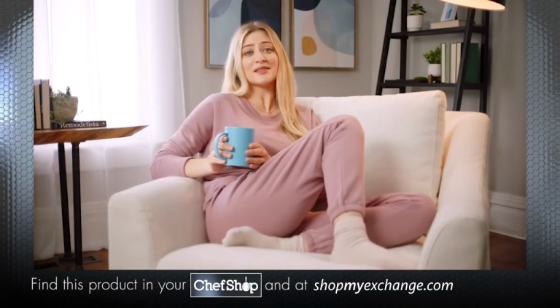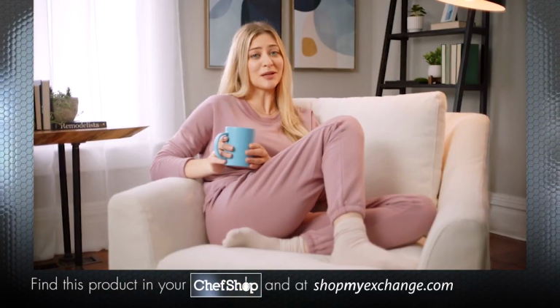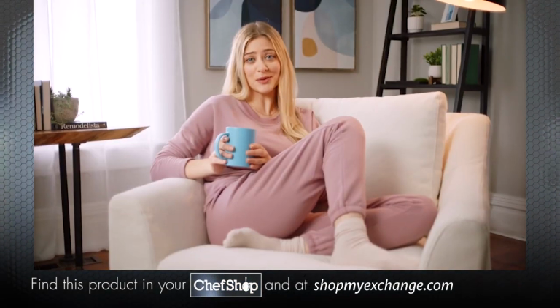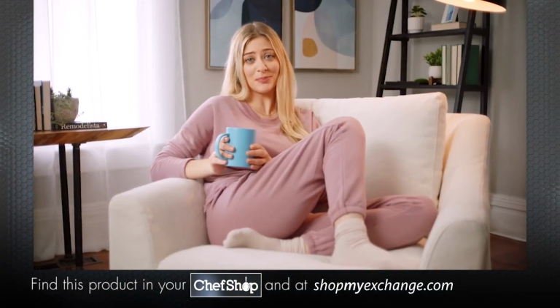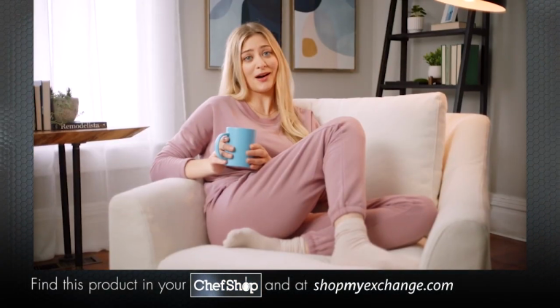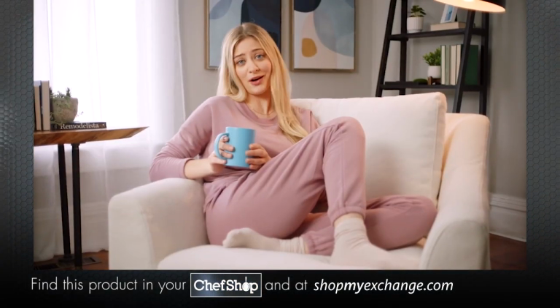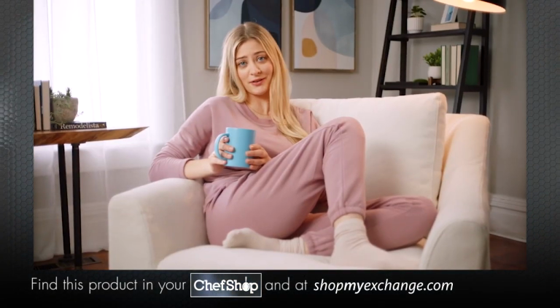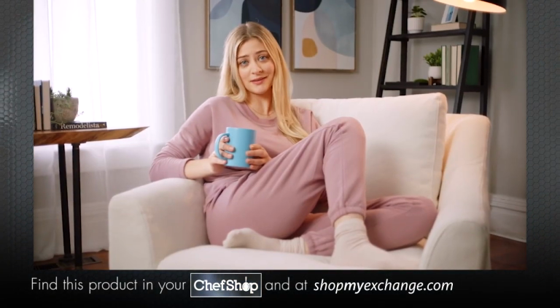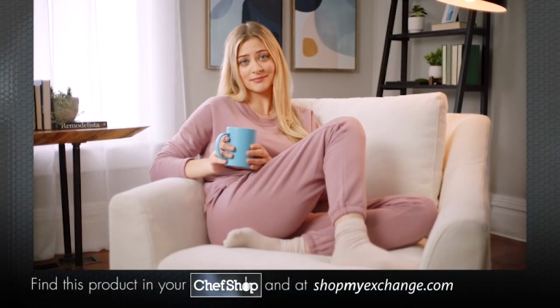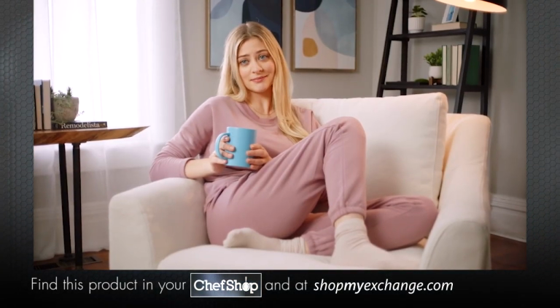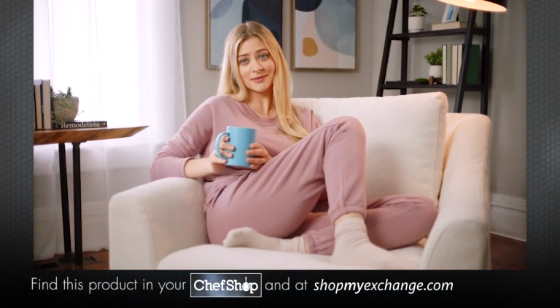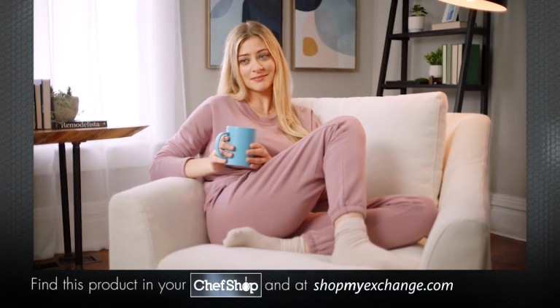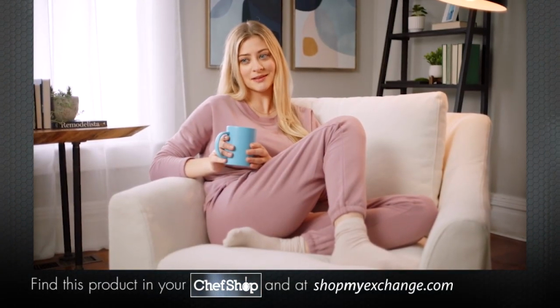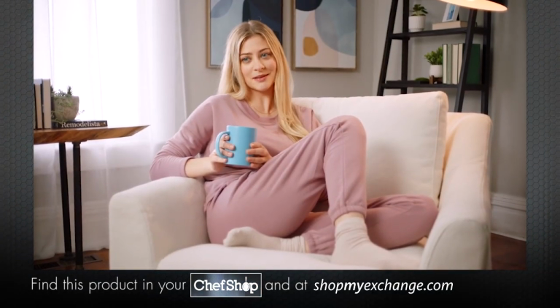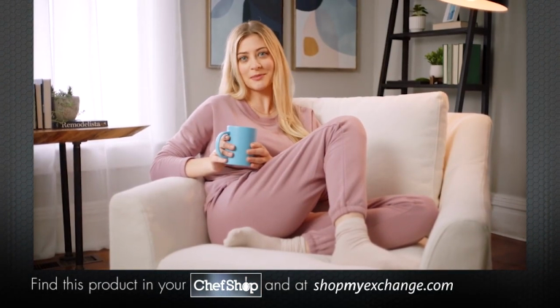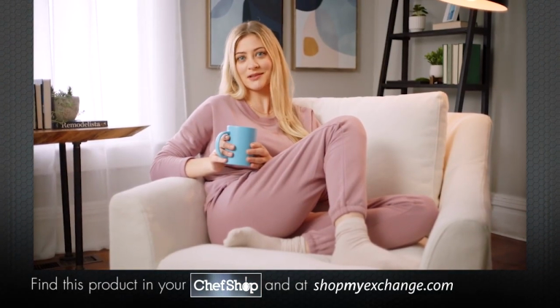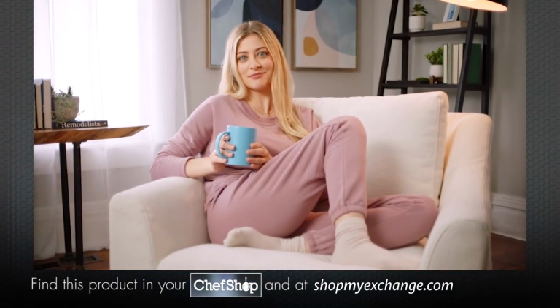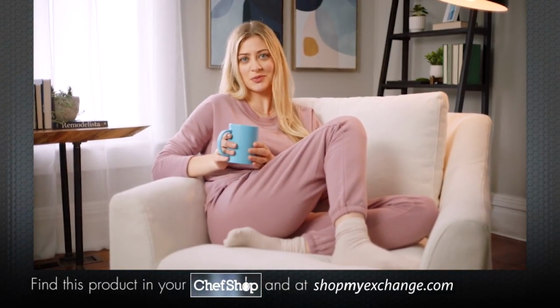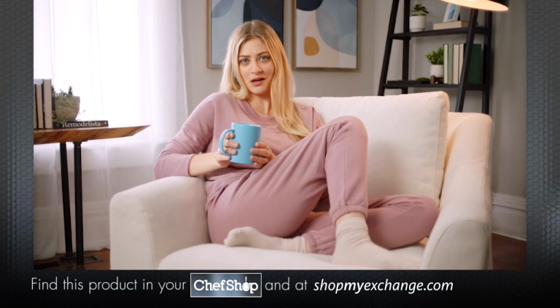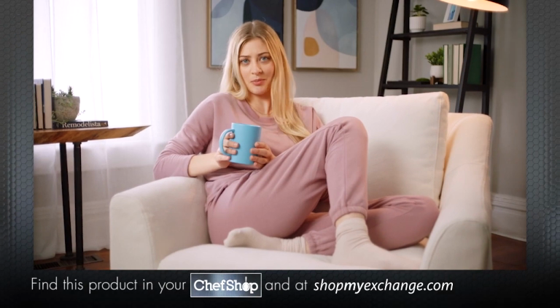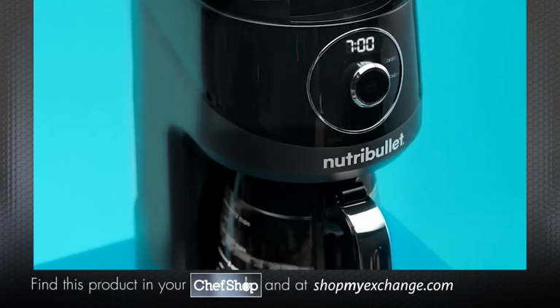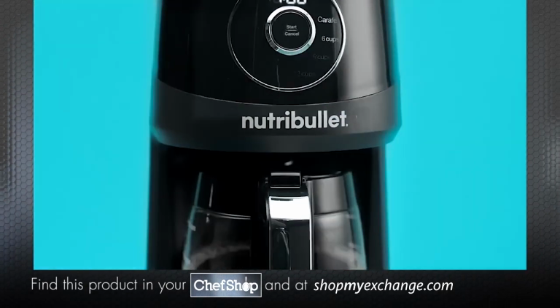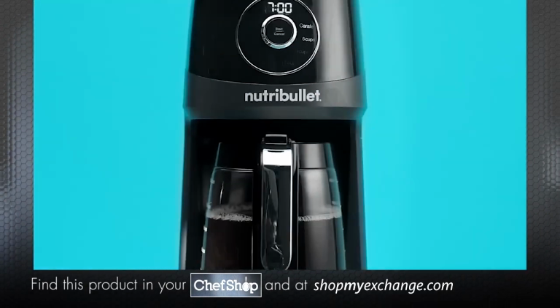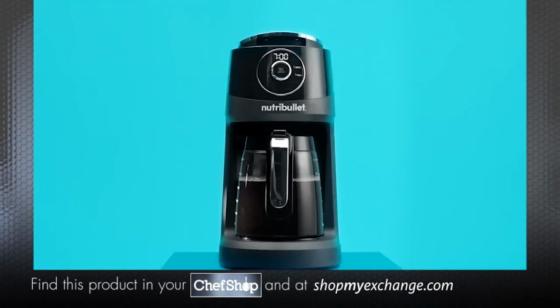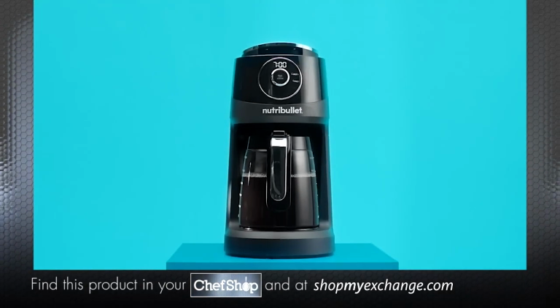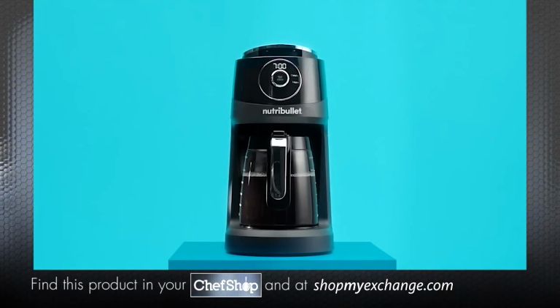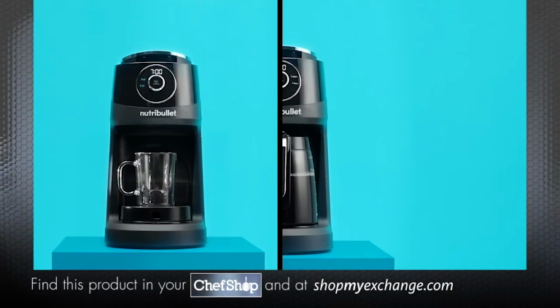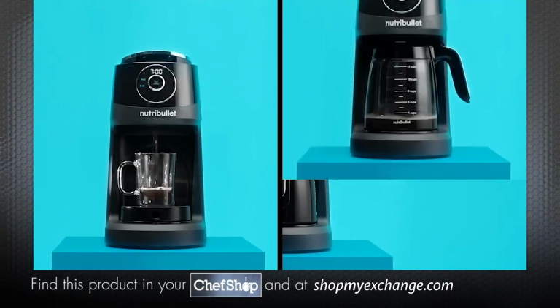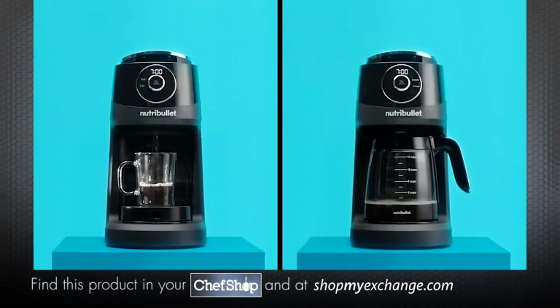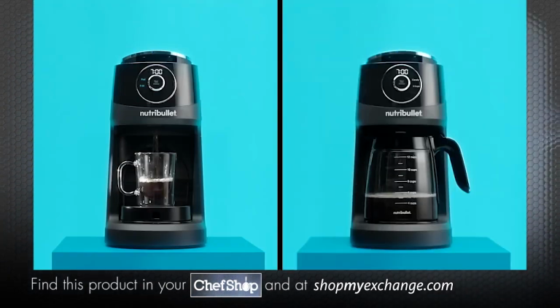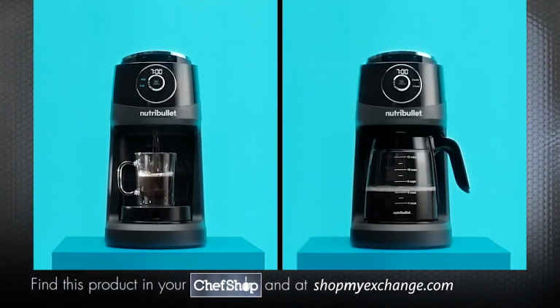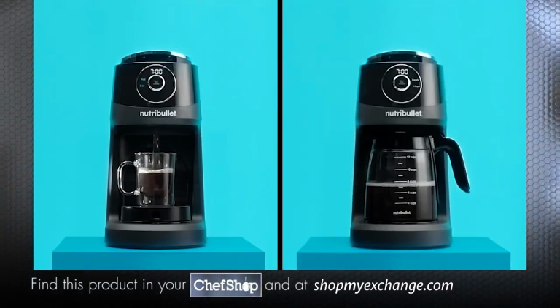Sometimes I want a pot of coffee, but sometimes I just want a cup. Then you want the brew choice that does both.